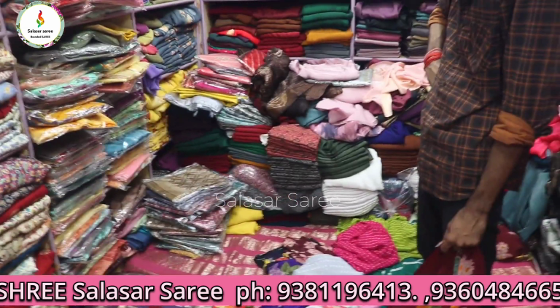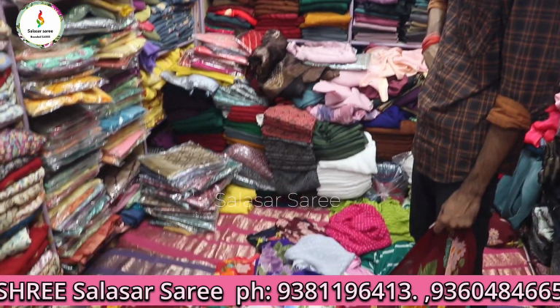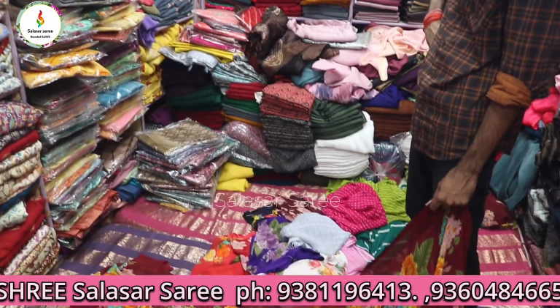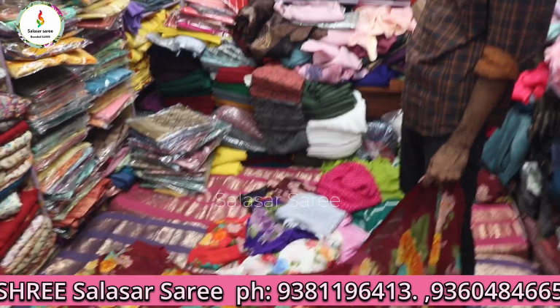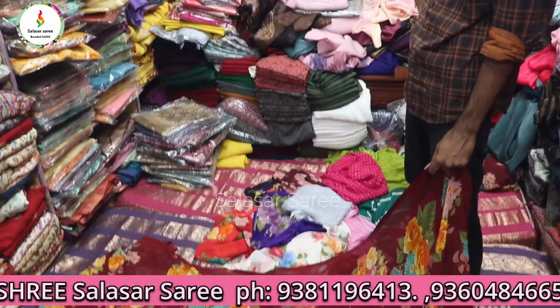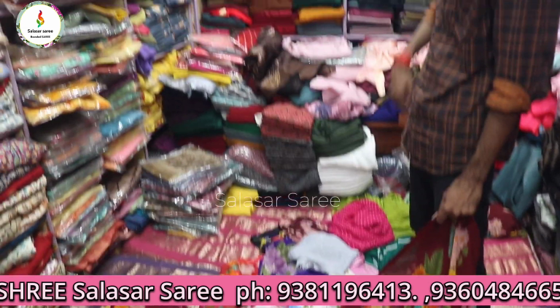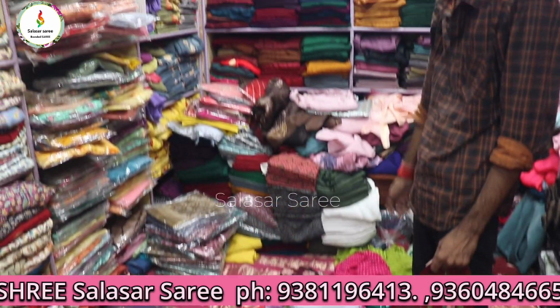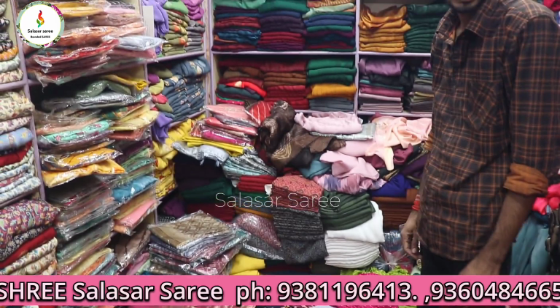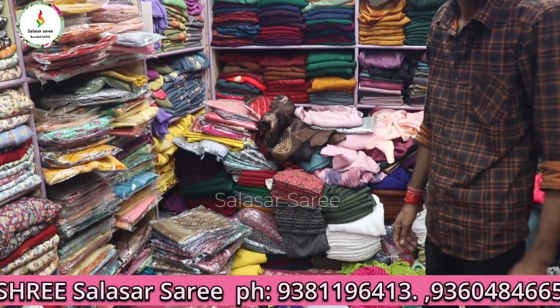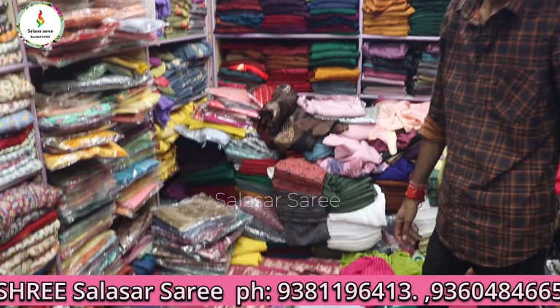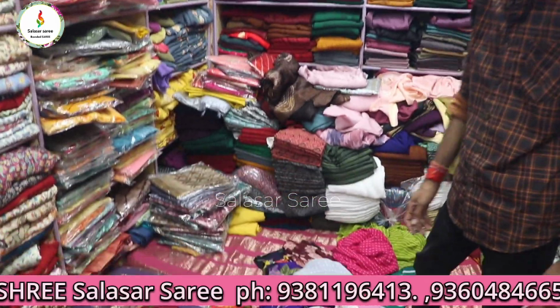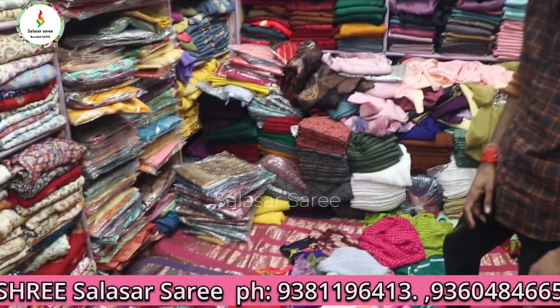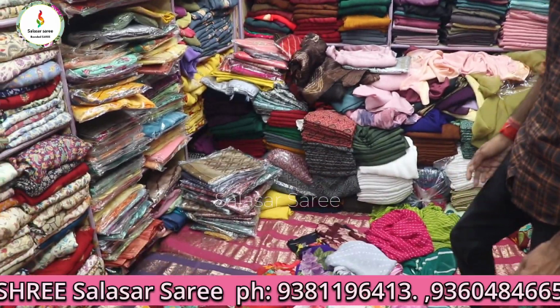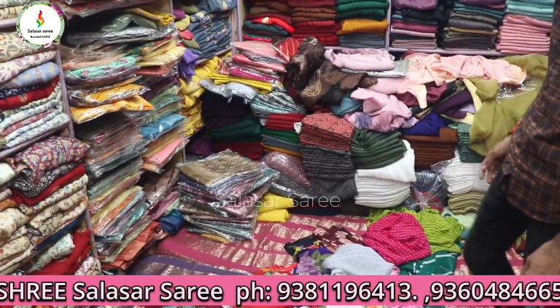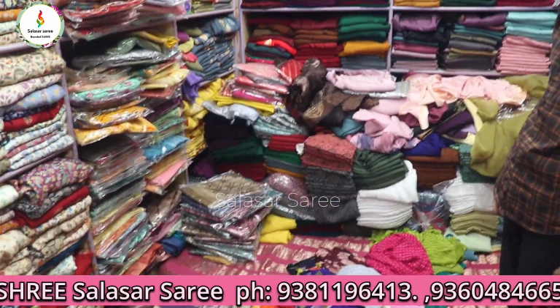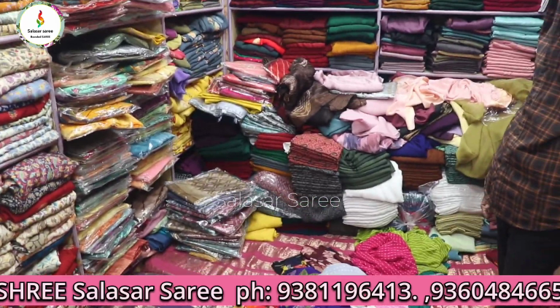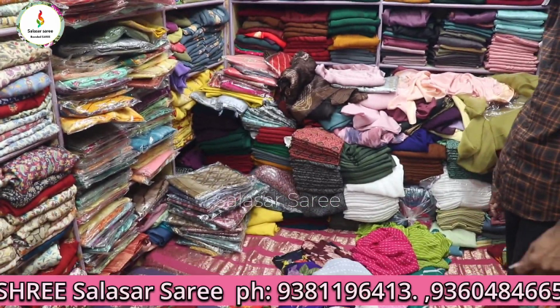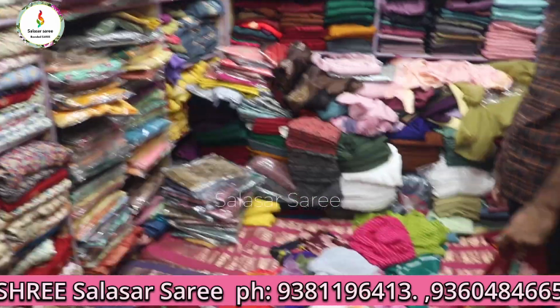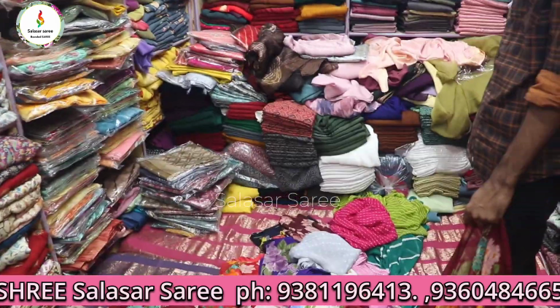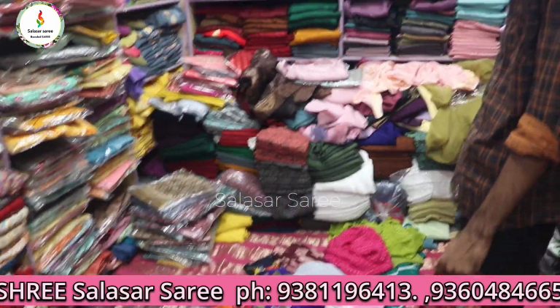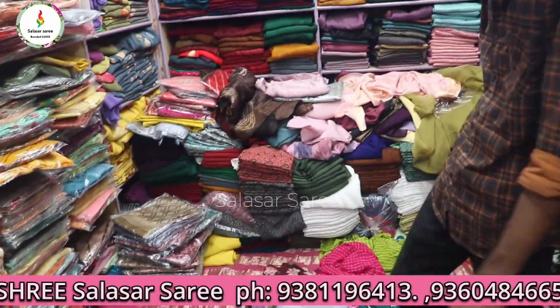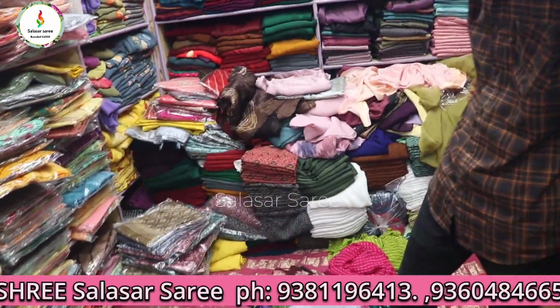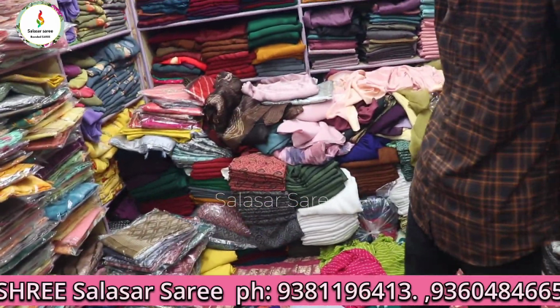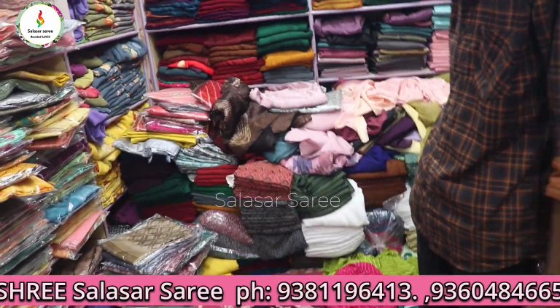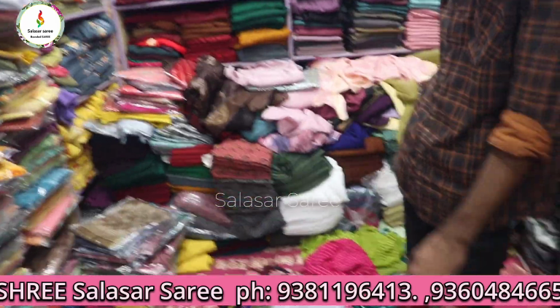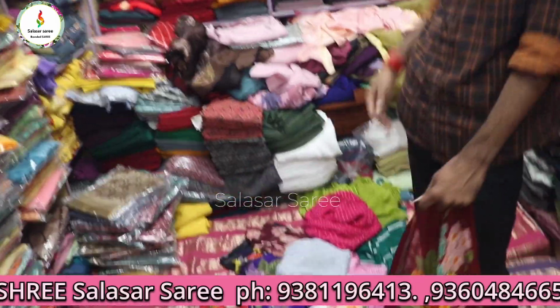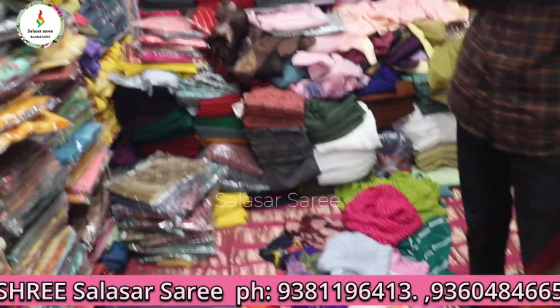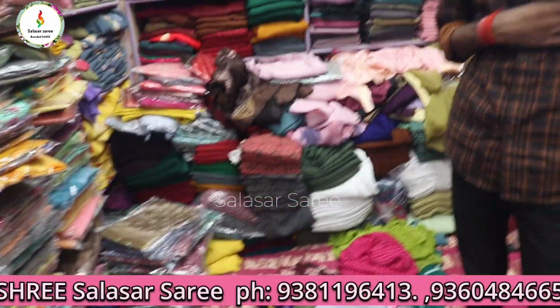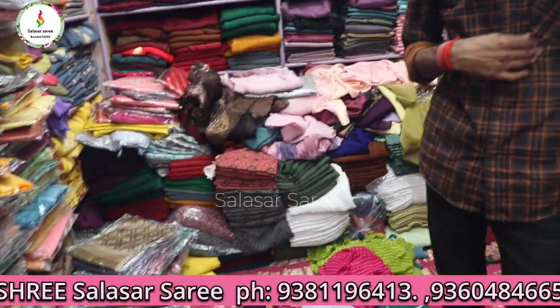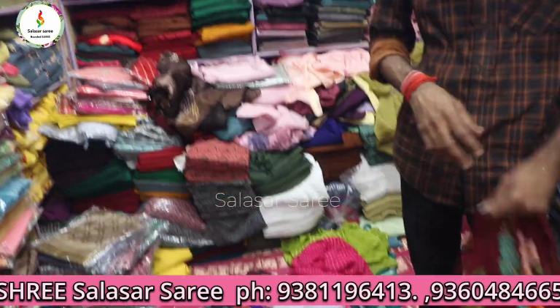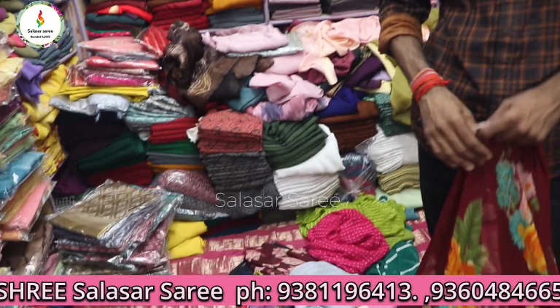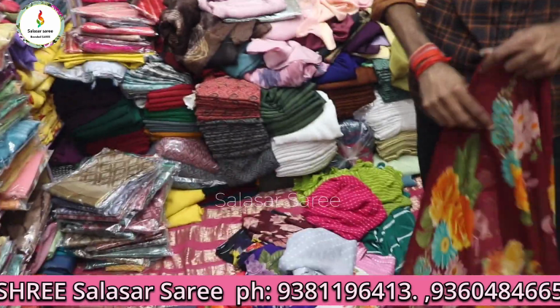Hello viewers, welcome back to our channel. It's Rishalad Sarees. I am going to get a new collection of Poonam Sarees.